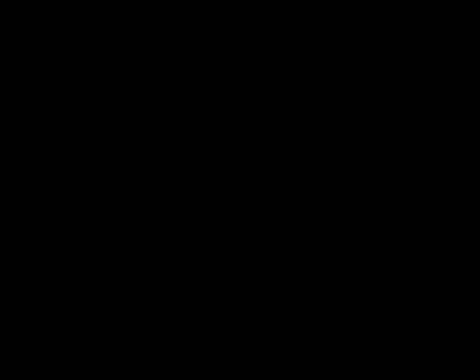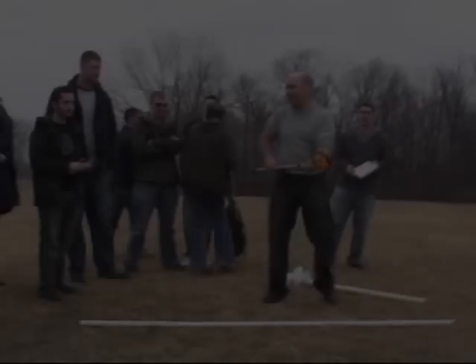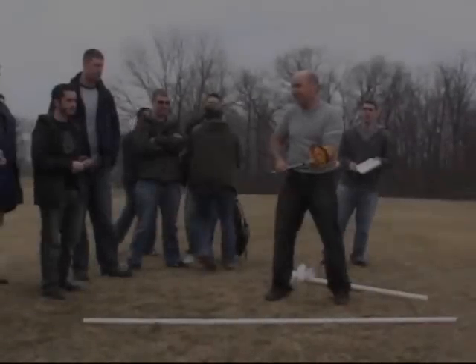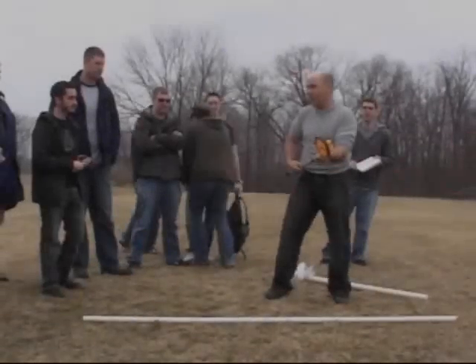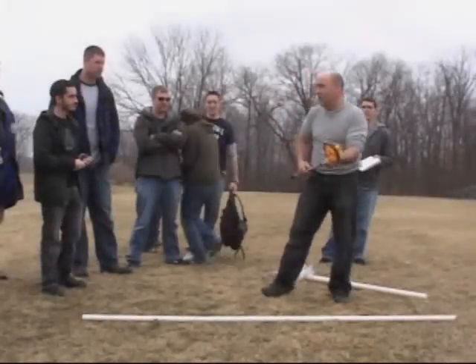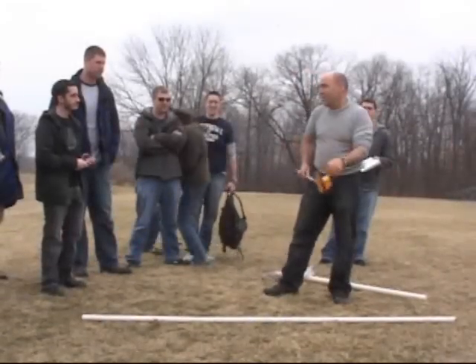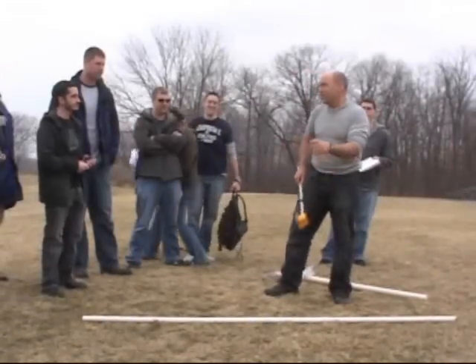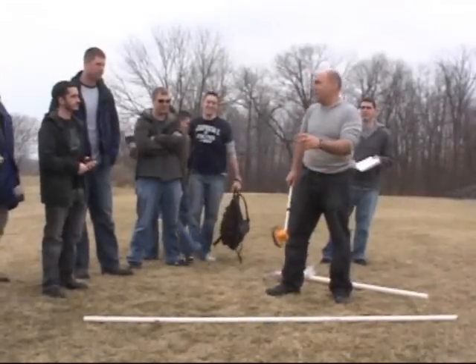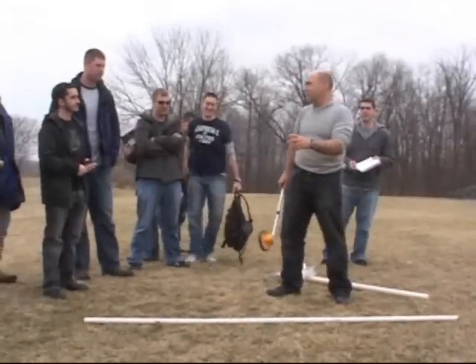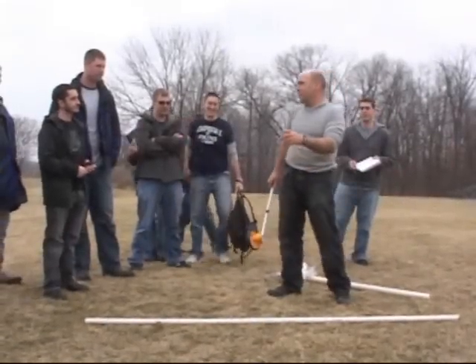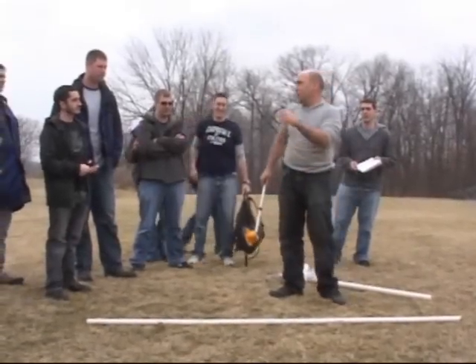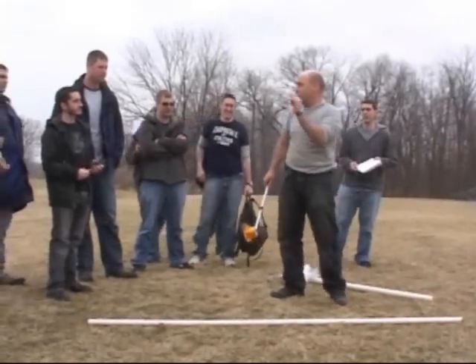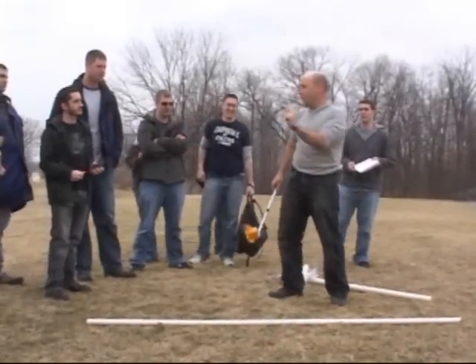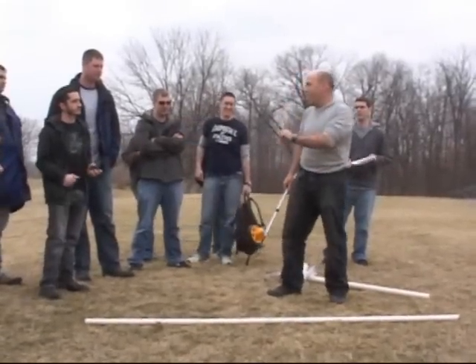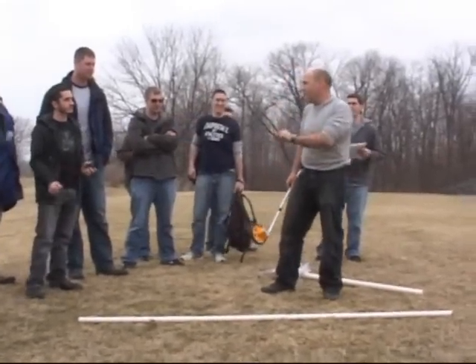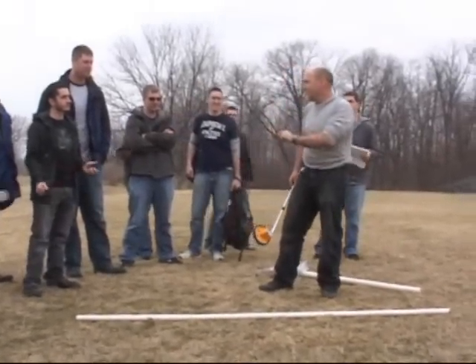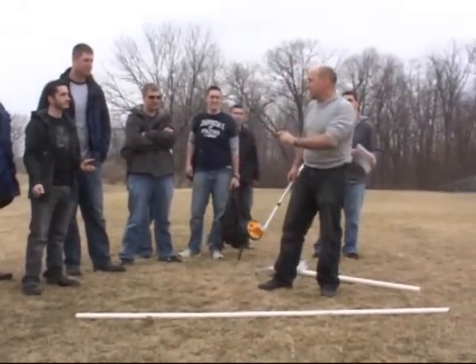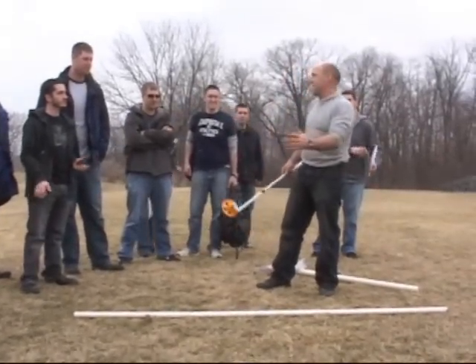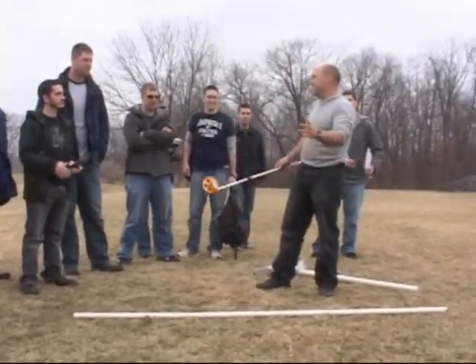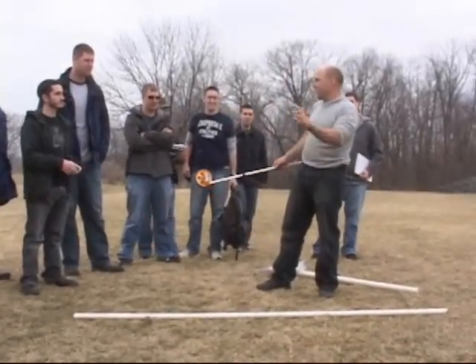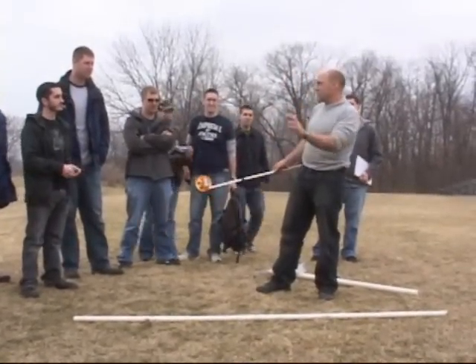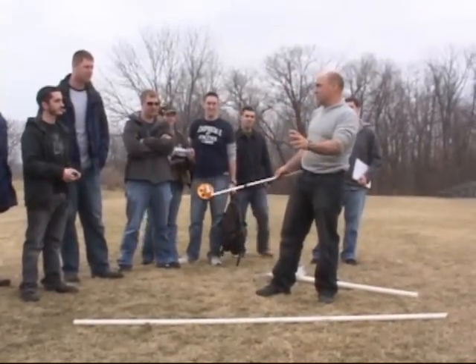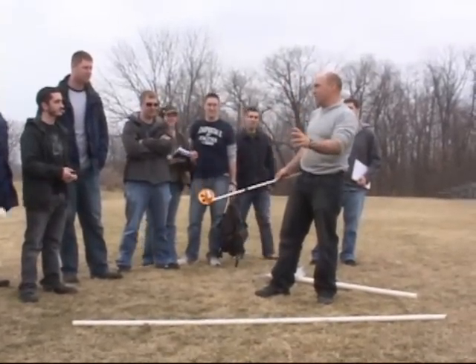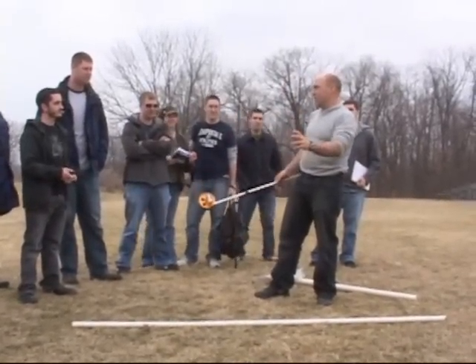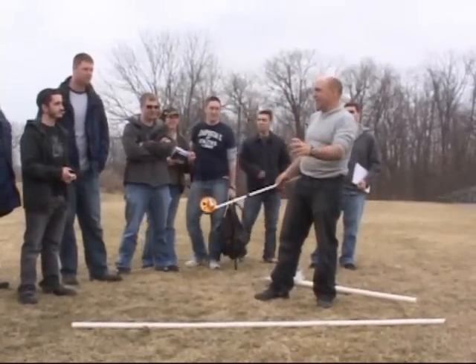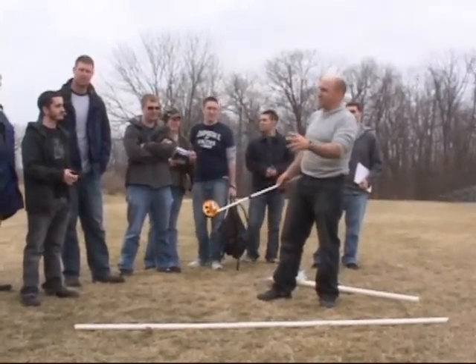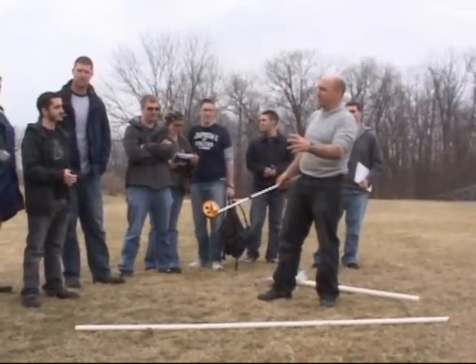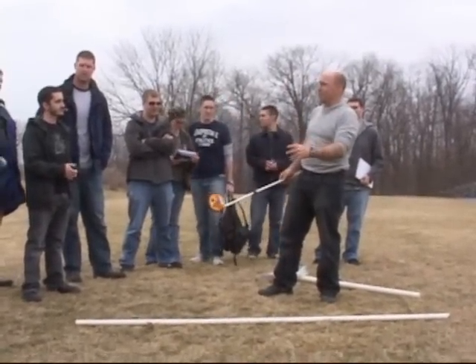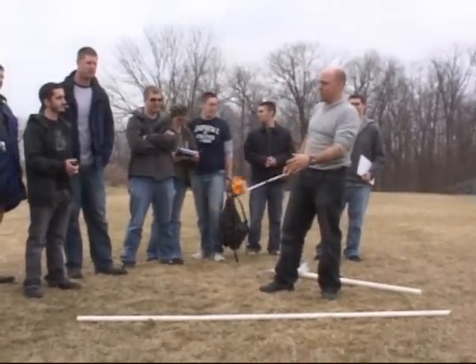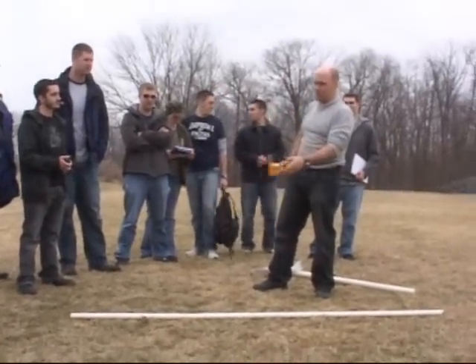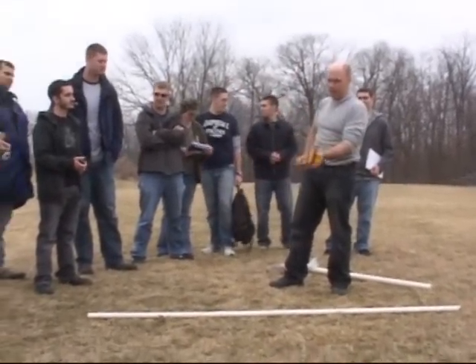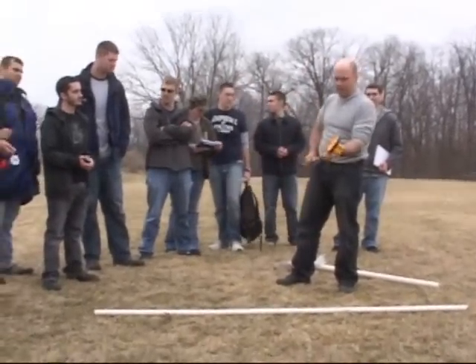Okay, here goes. This lab is called 'Throw the Ball / Potato Gun' — it's a two-parter, actually a little bit of a three-parter.